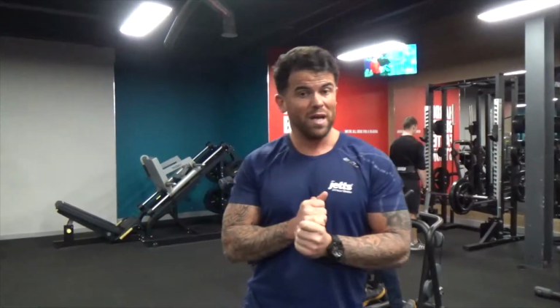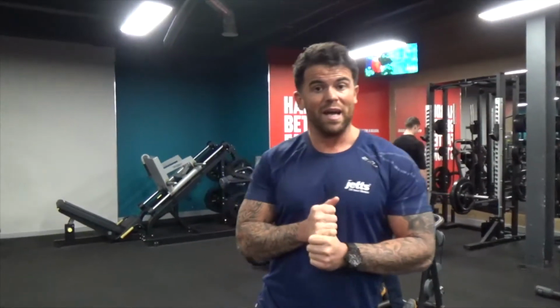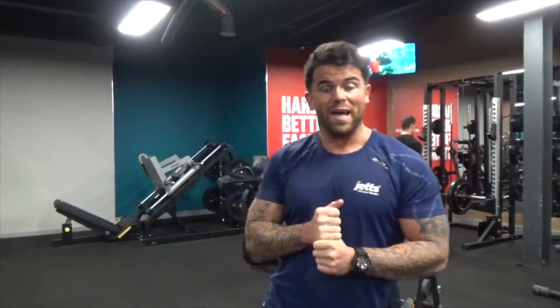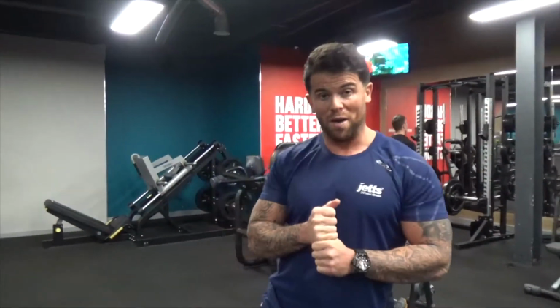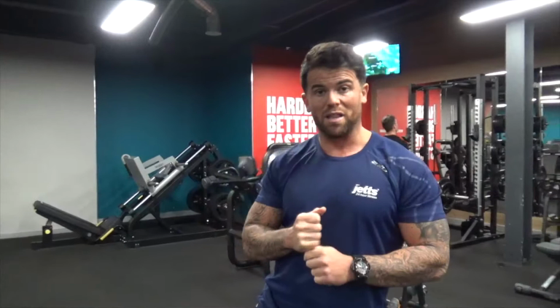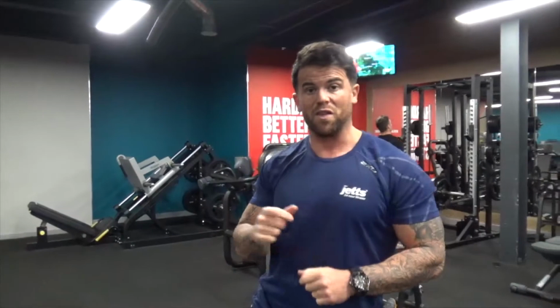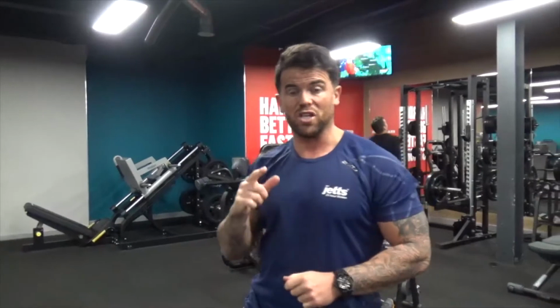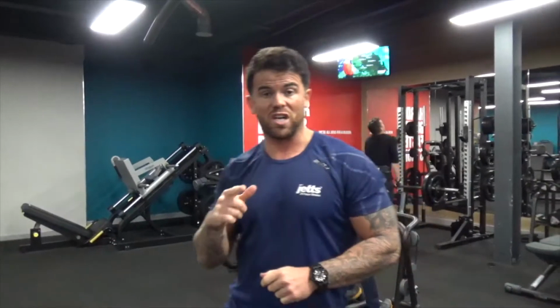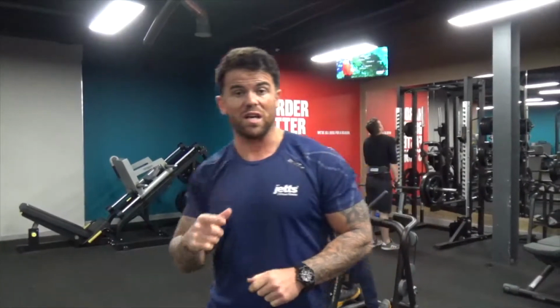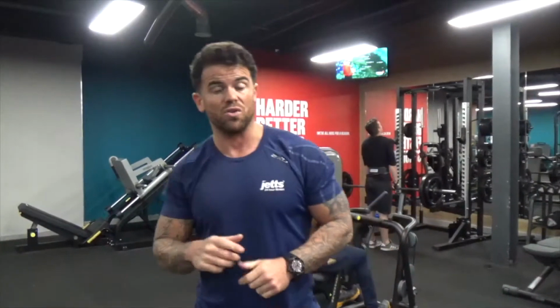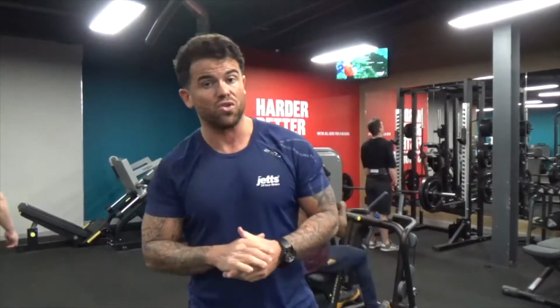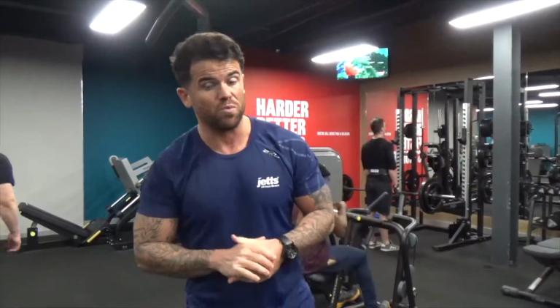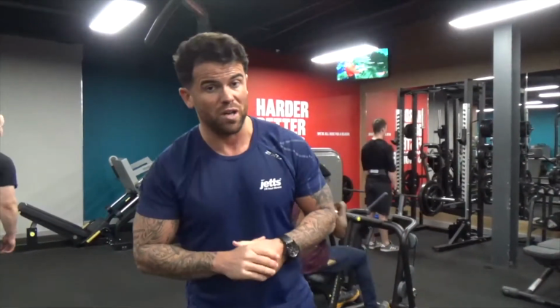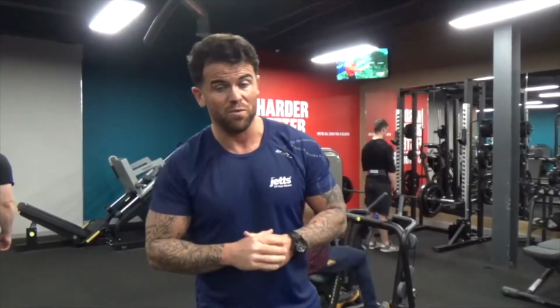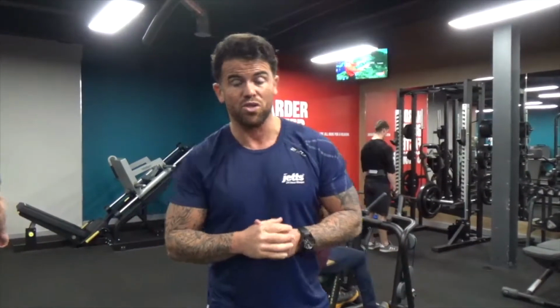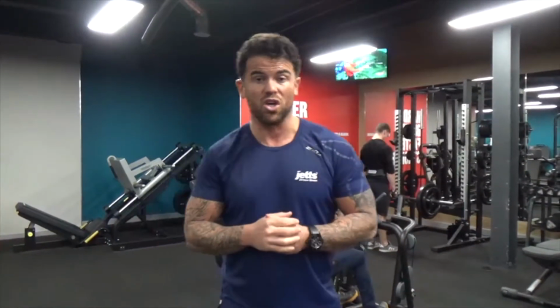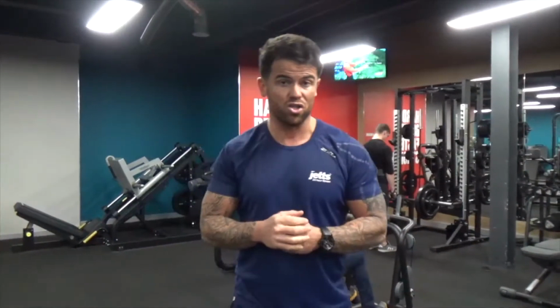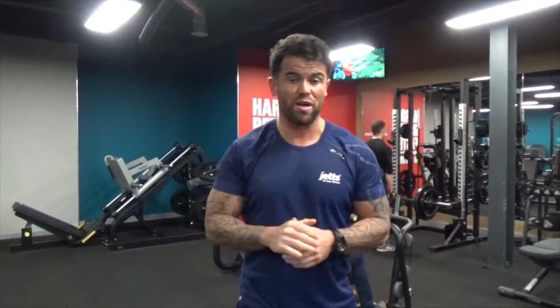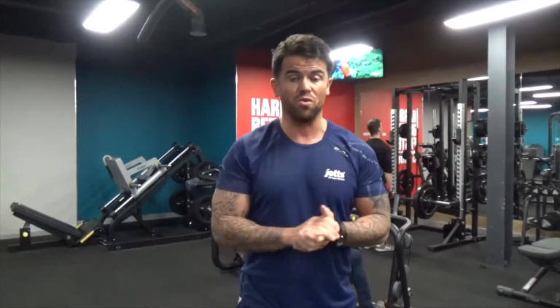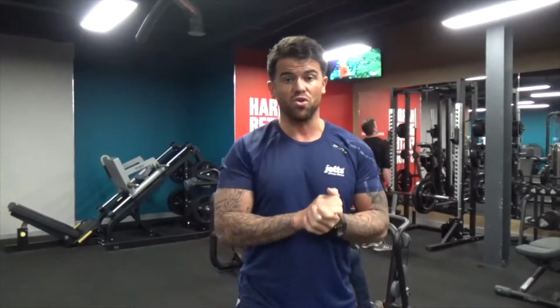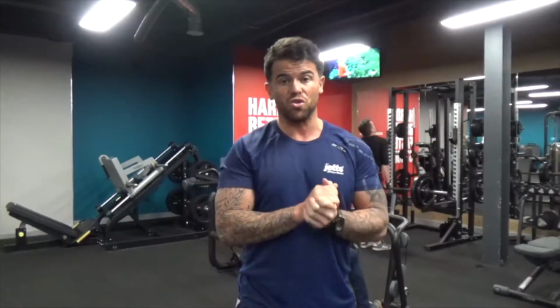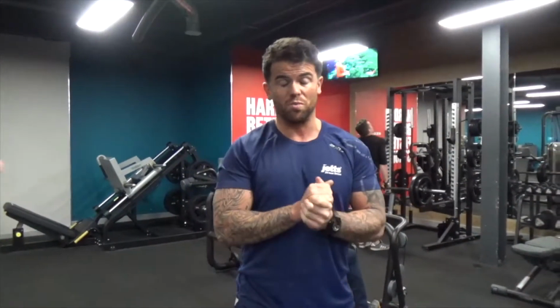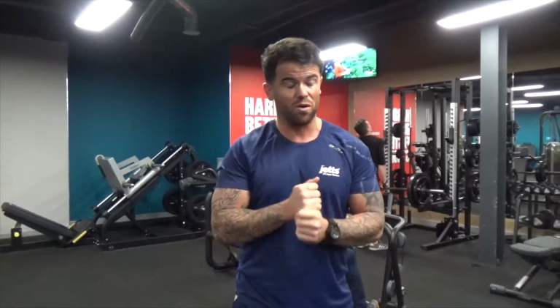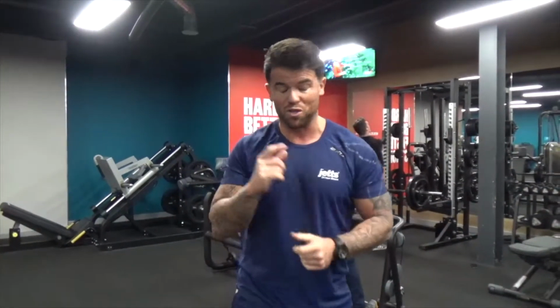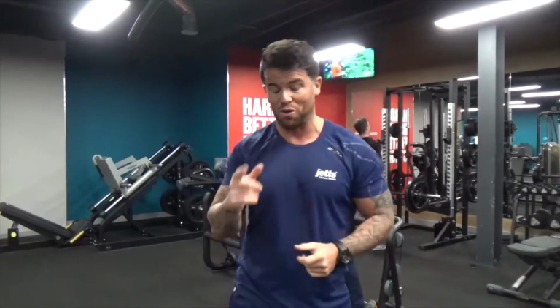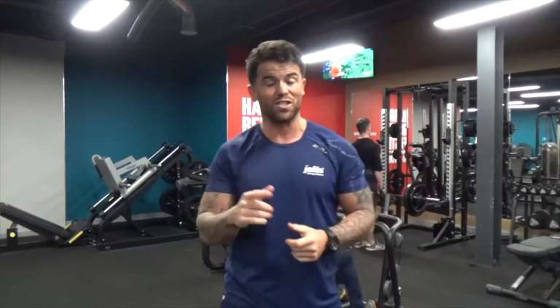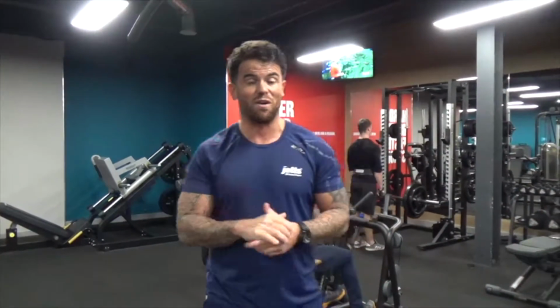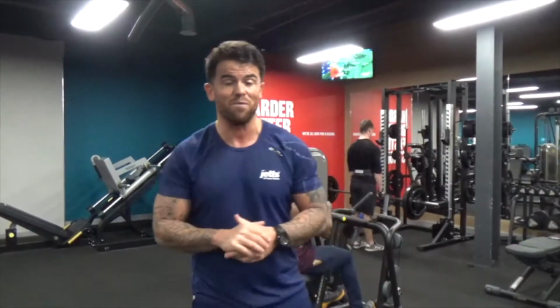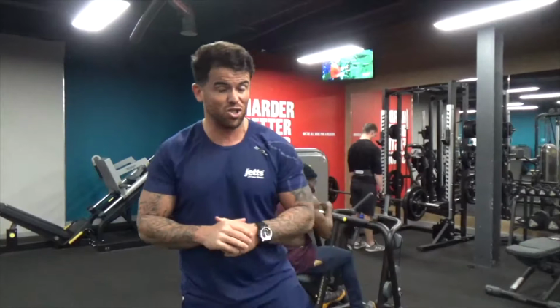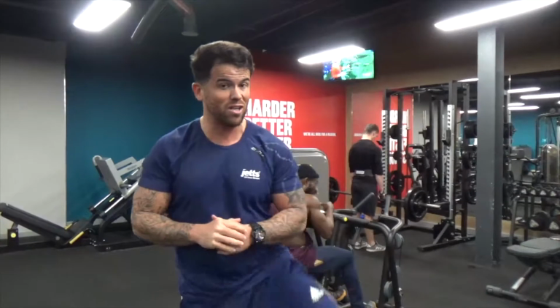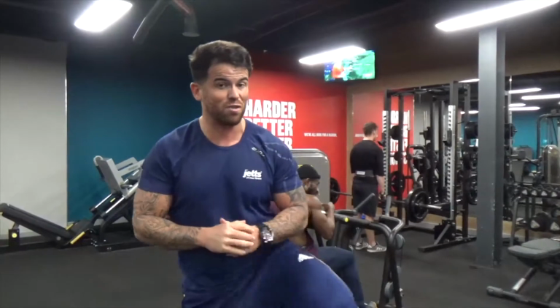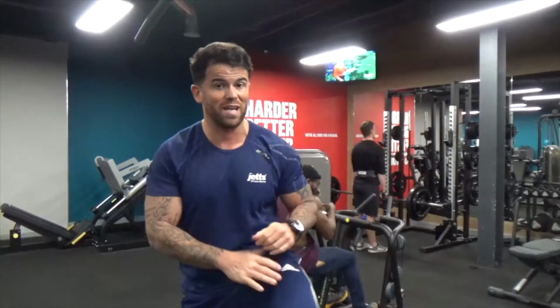Here we are, another video guys. Check us out on YouTube channel, which is Colostrainer, and also on Instagram, which is Colostrainer10.